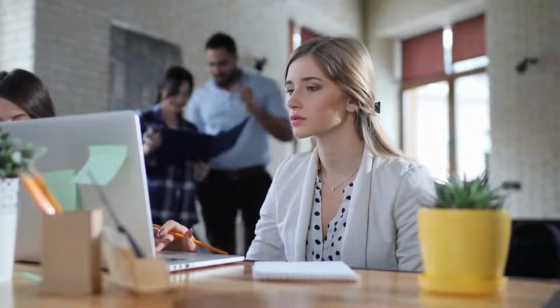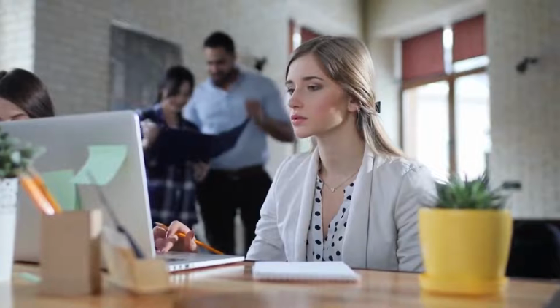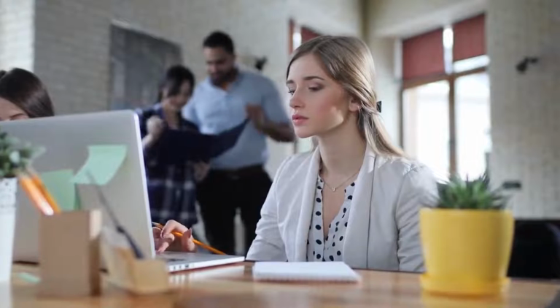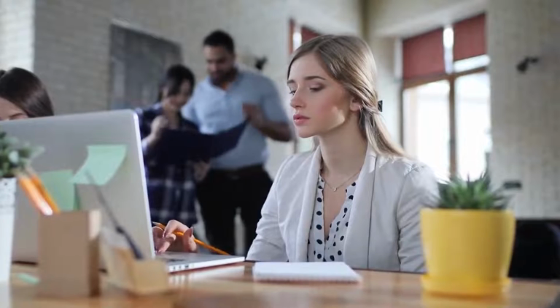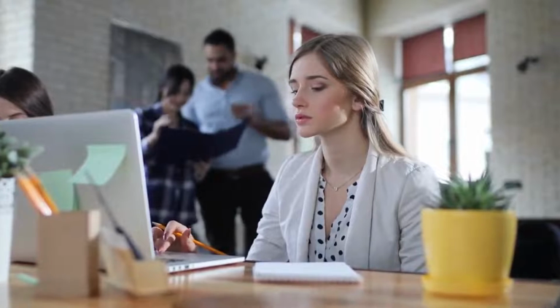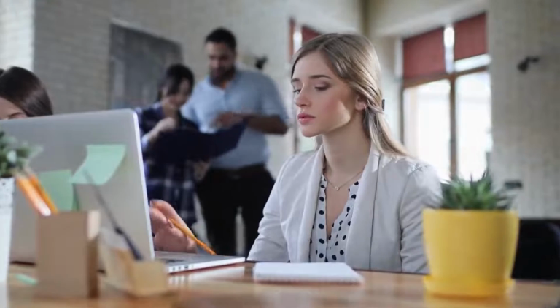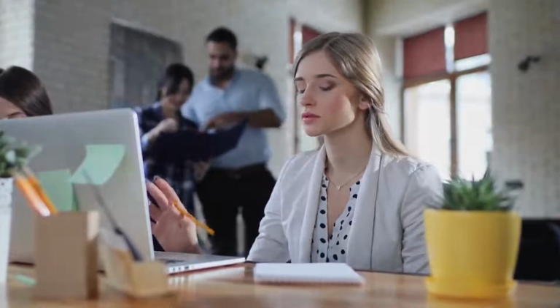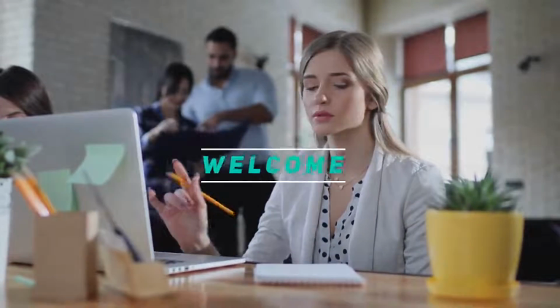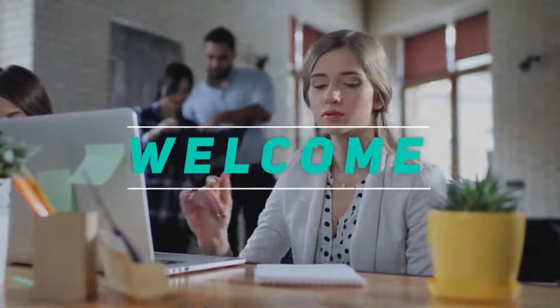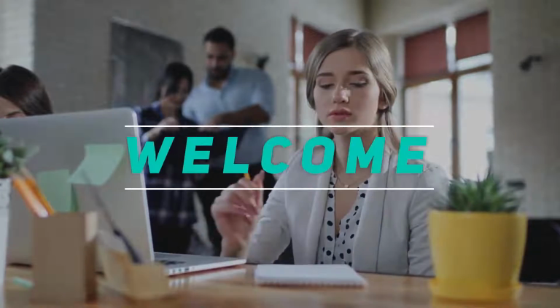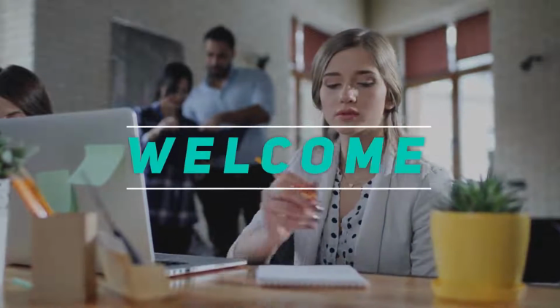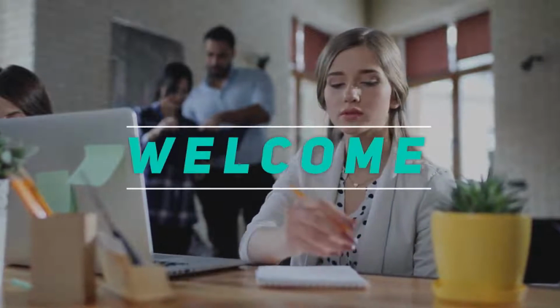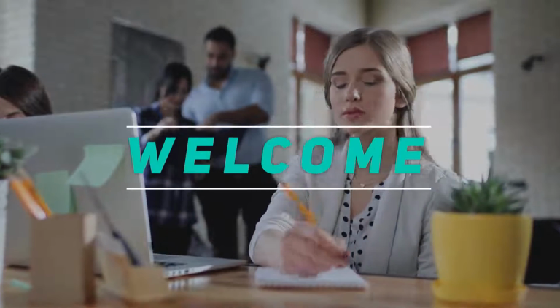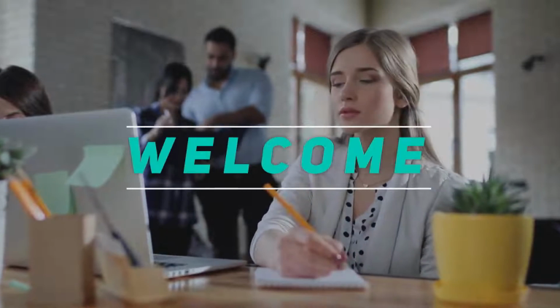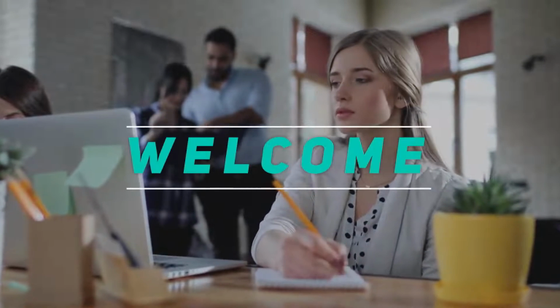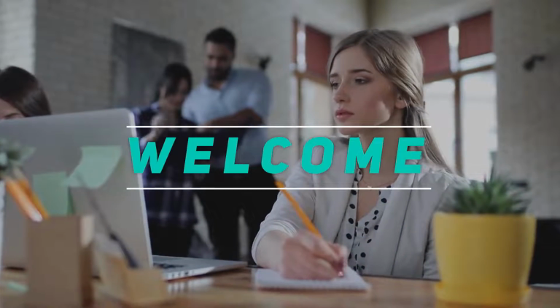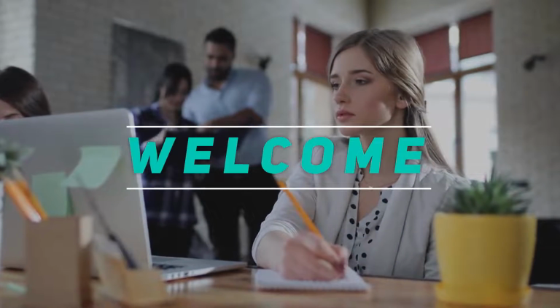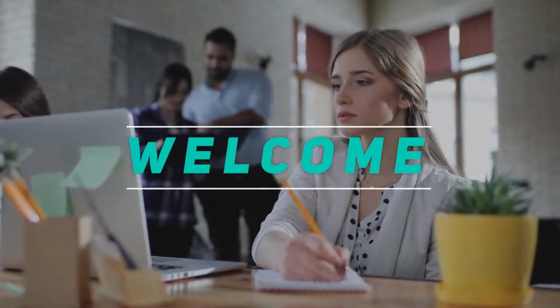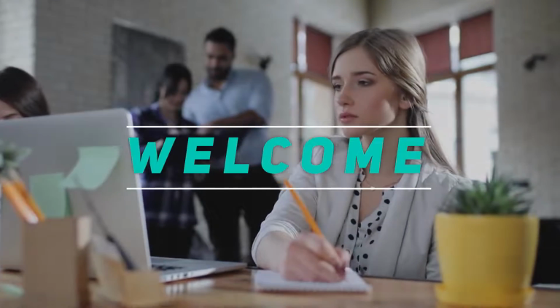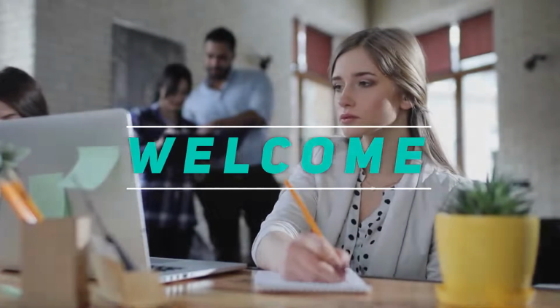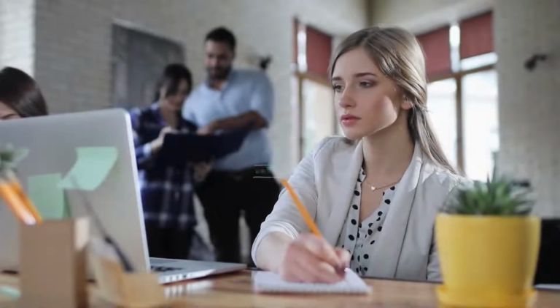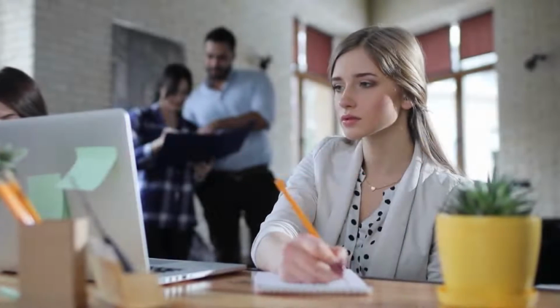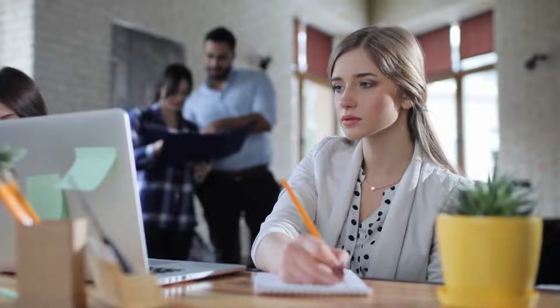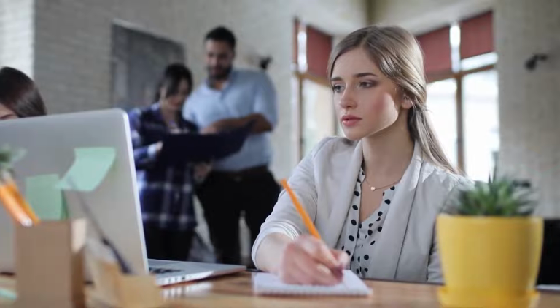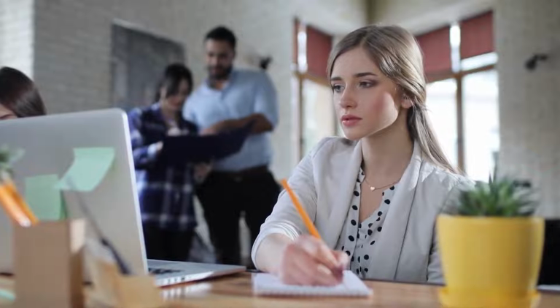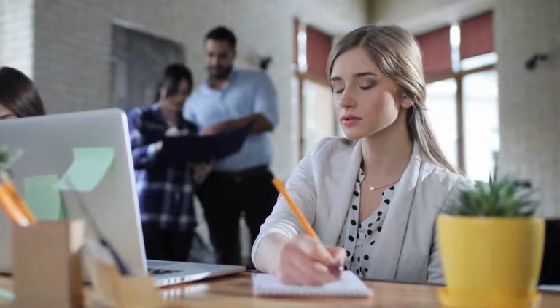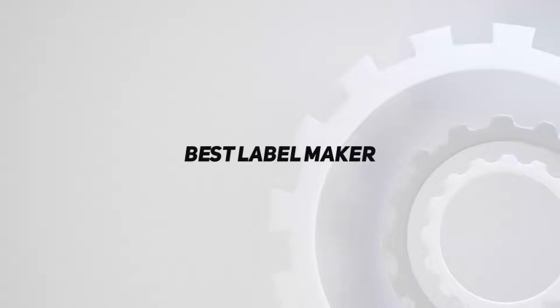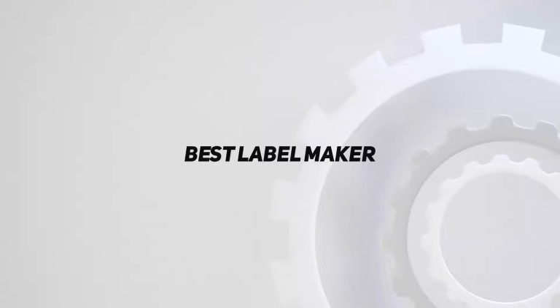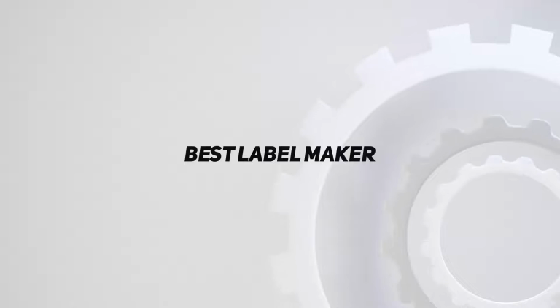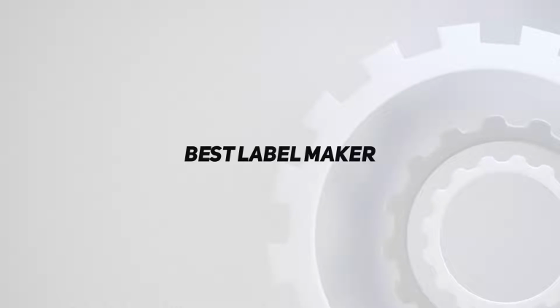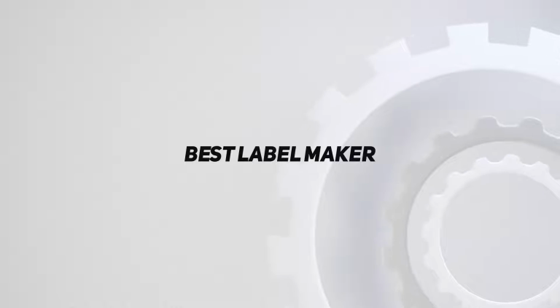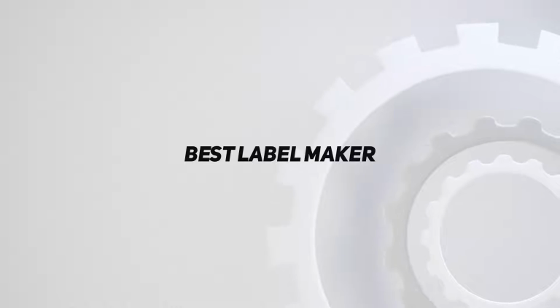Hey, welcome back to my channel. In this video I'm gonna talk about the top five best label makers.